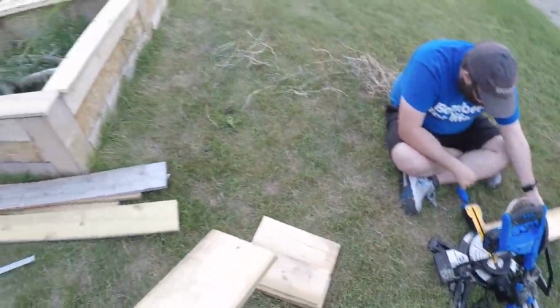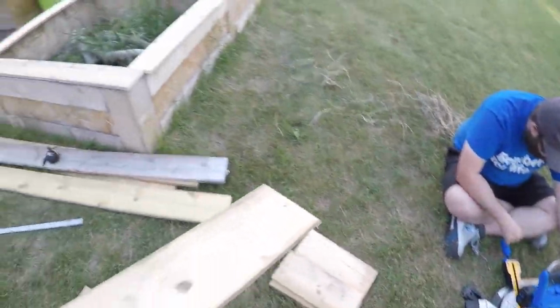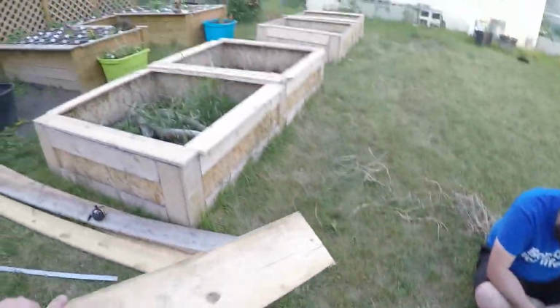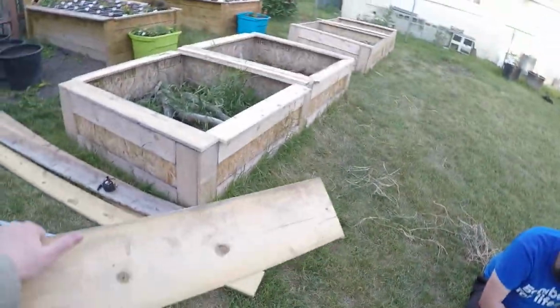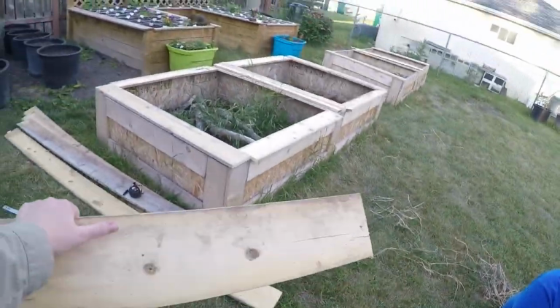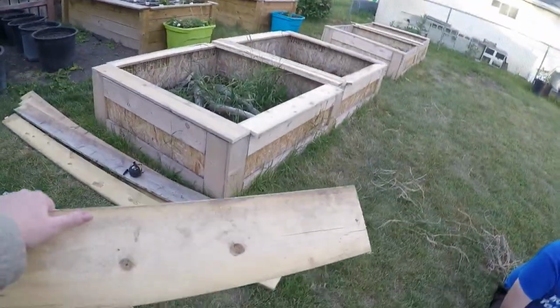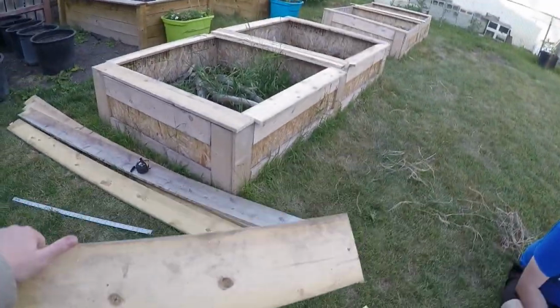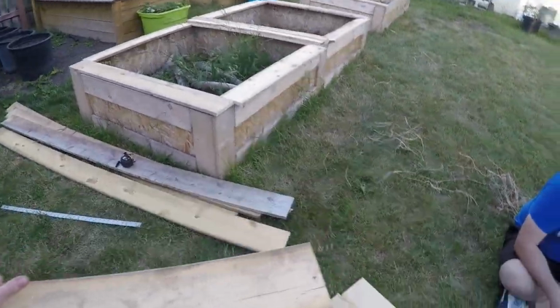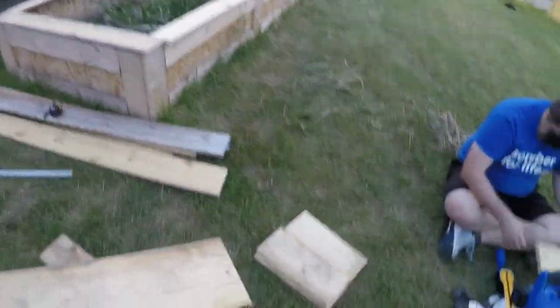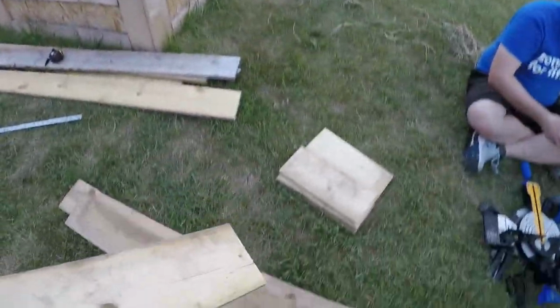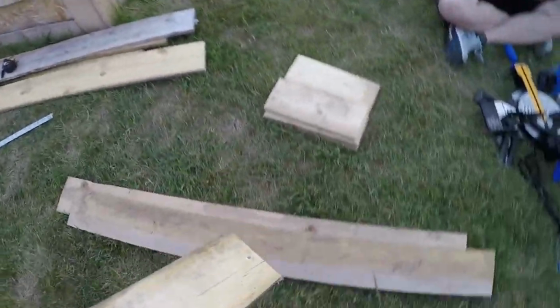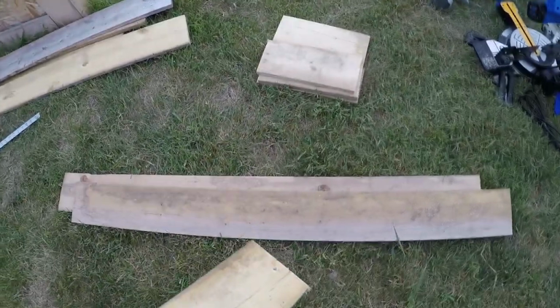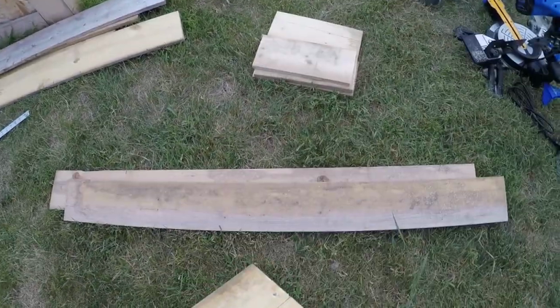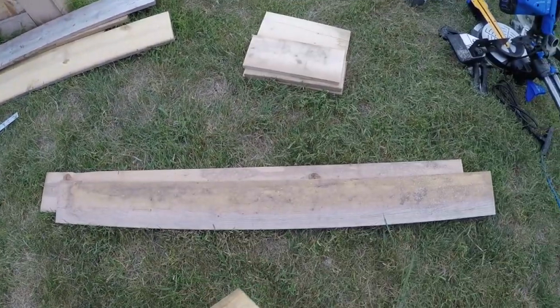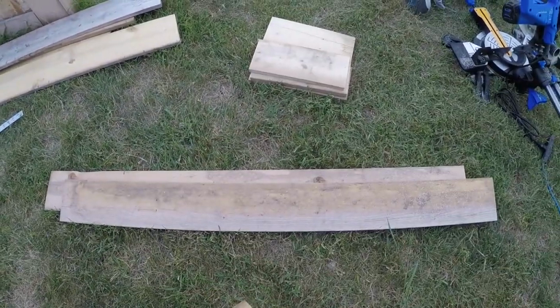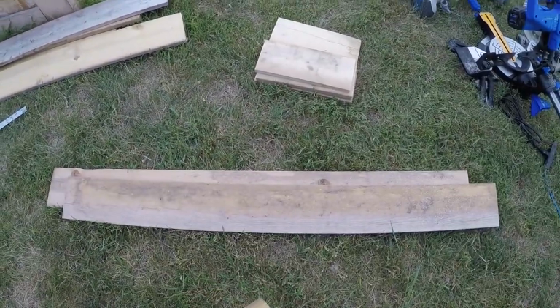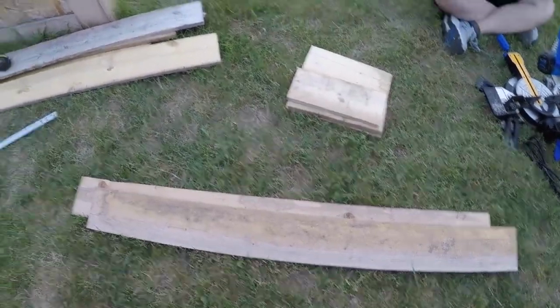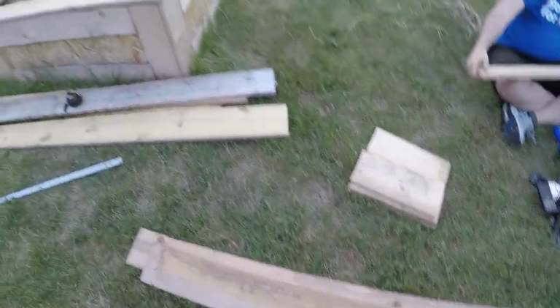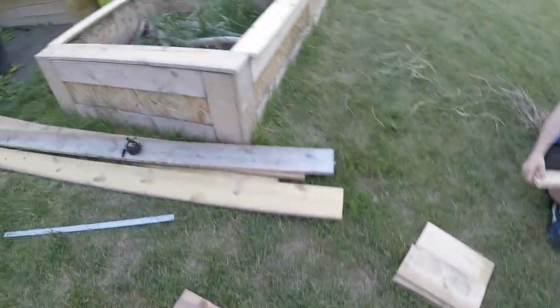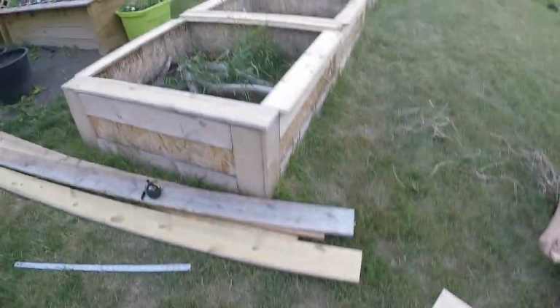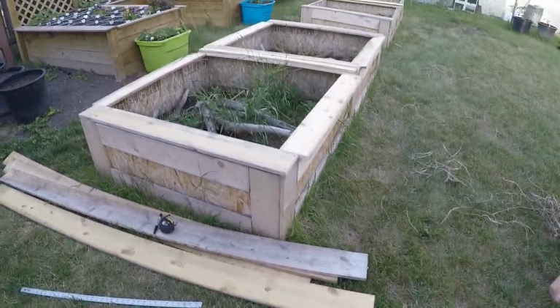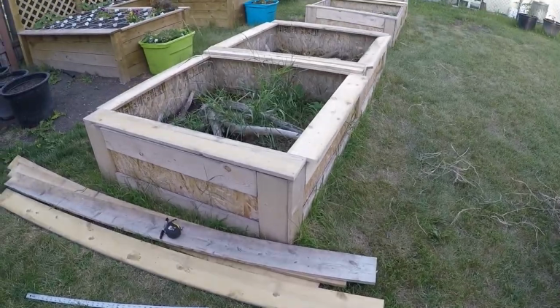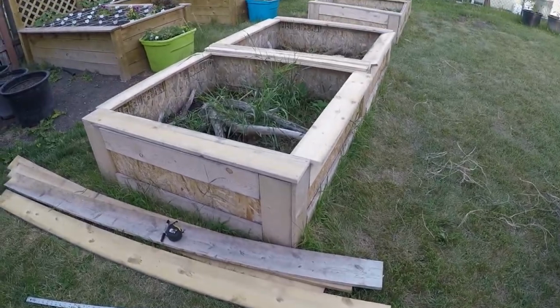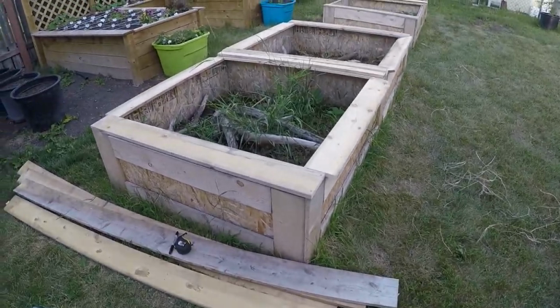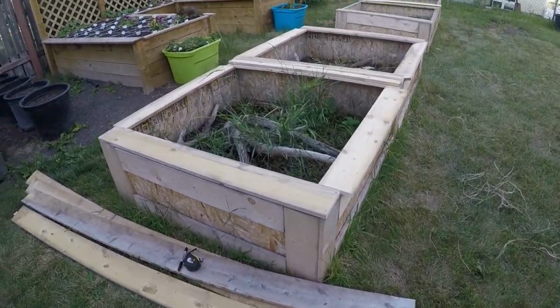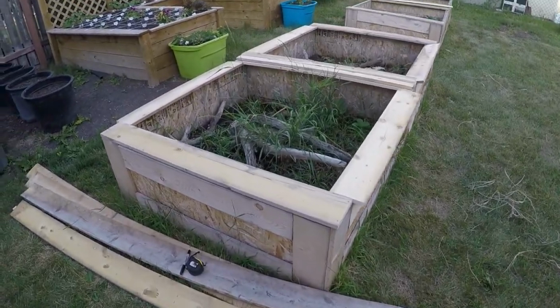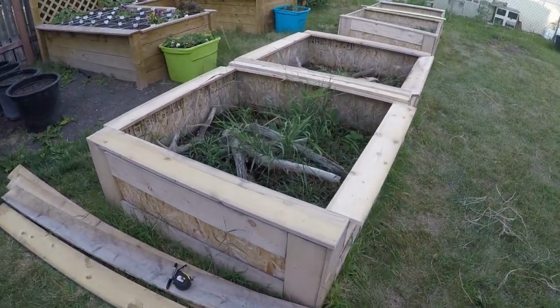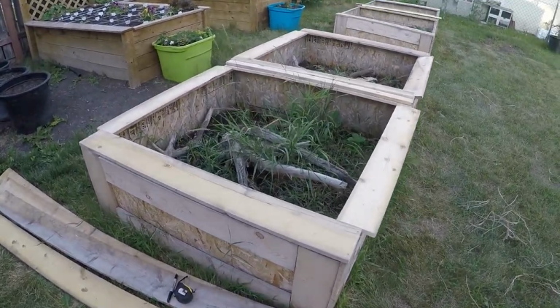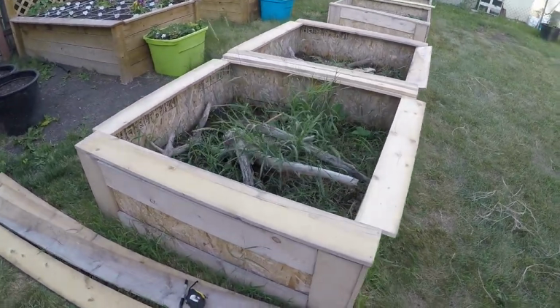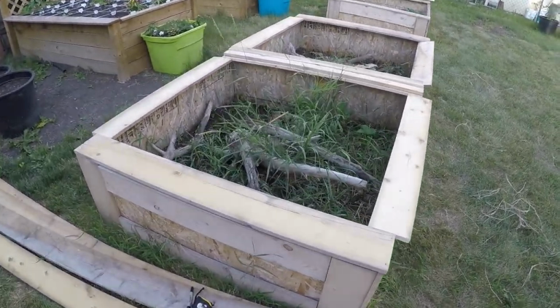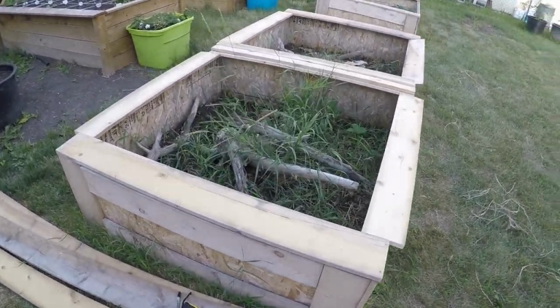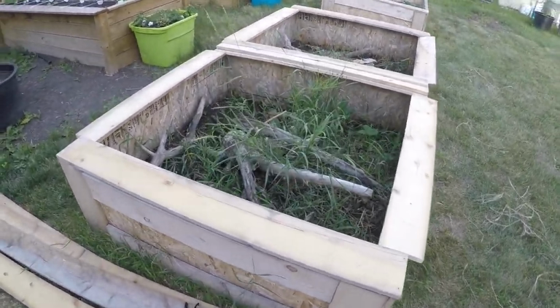So we measured our cuts and made some marks. Now we're cutting the sideboard pieces.